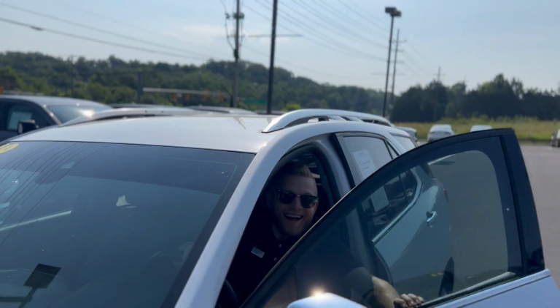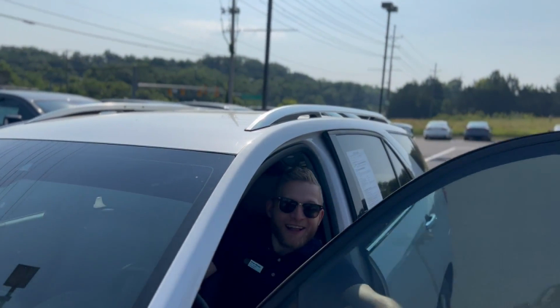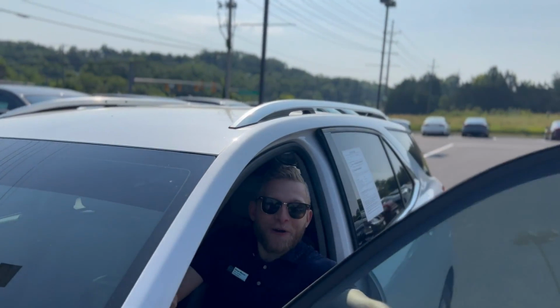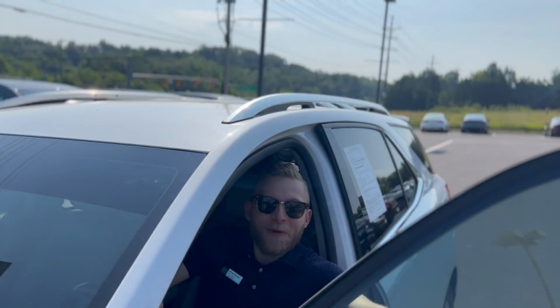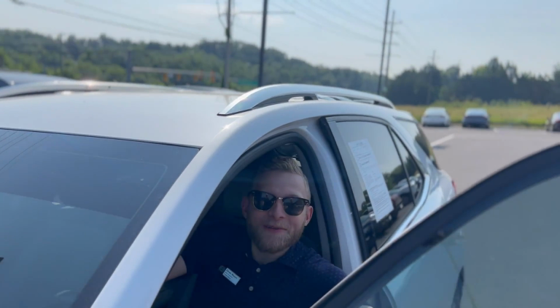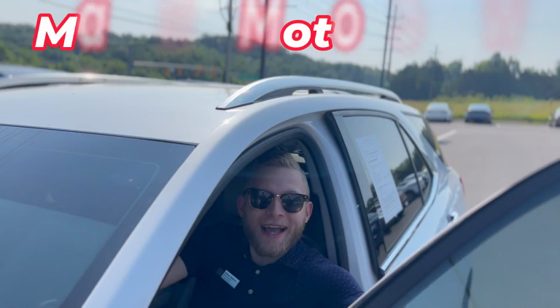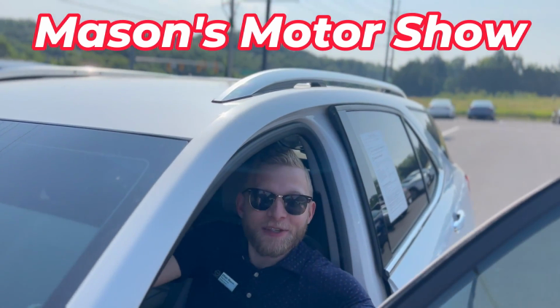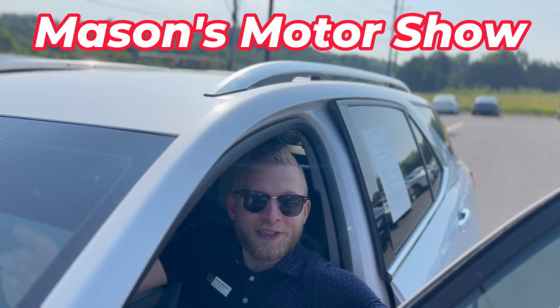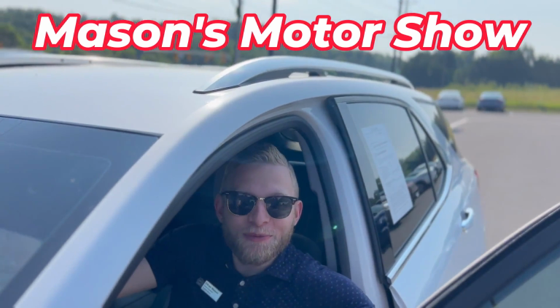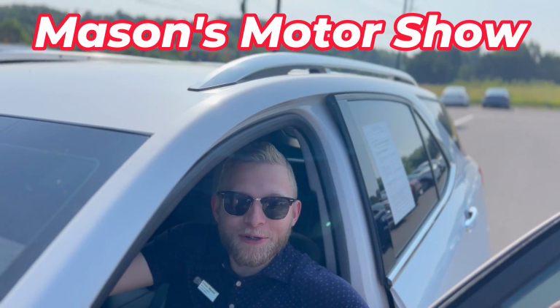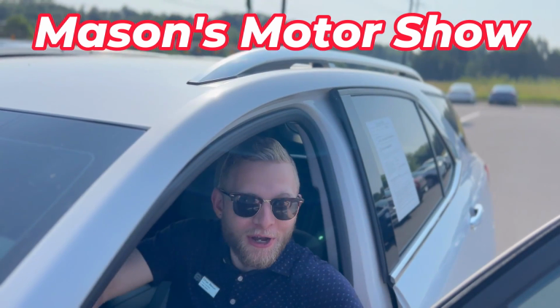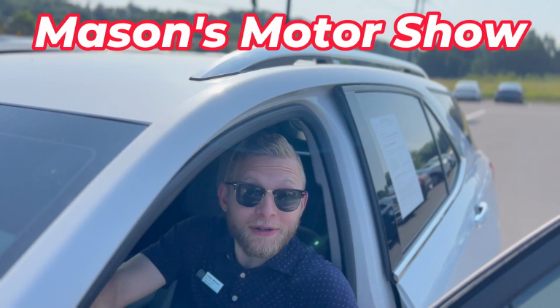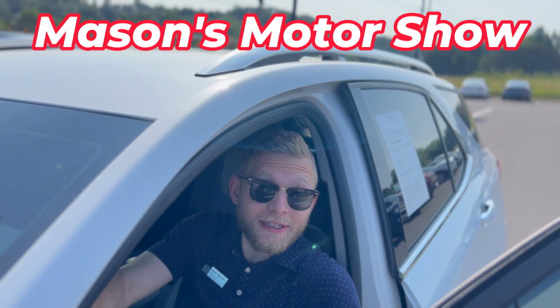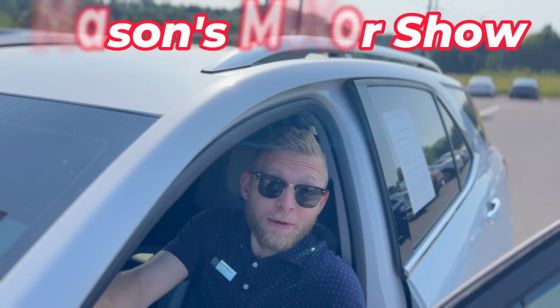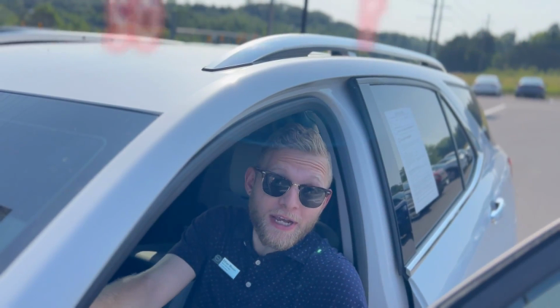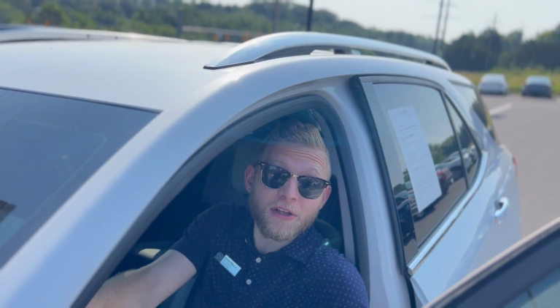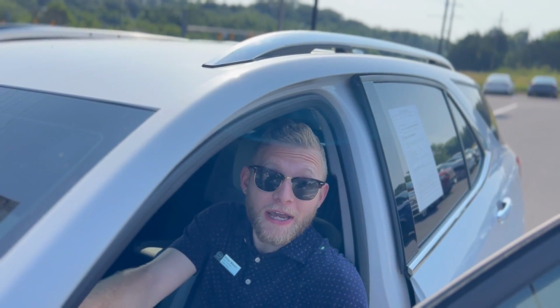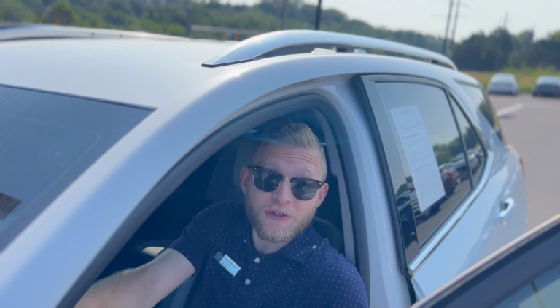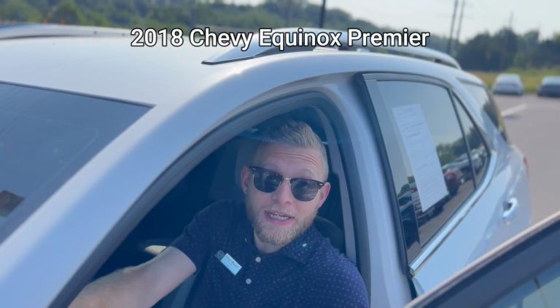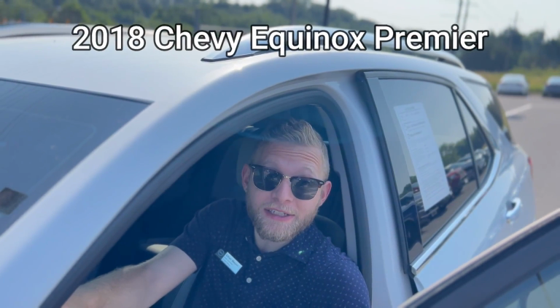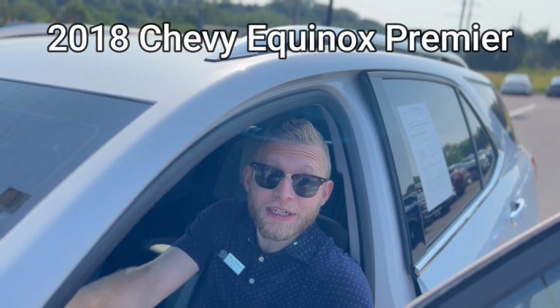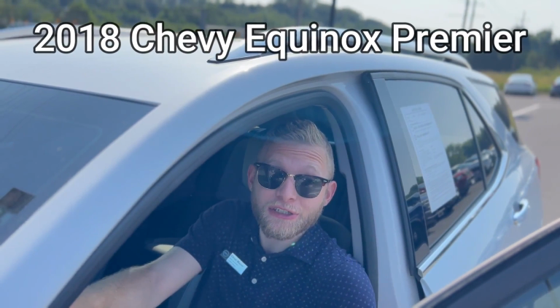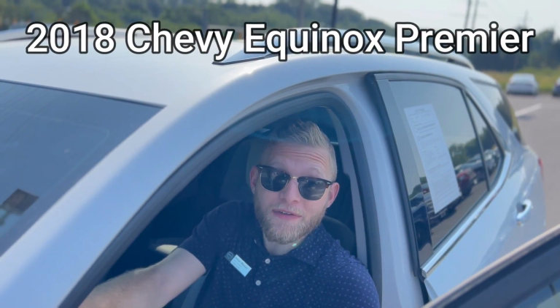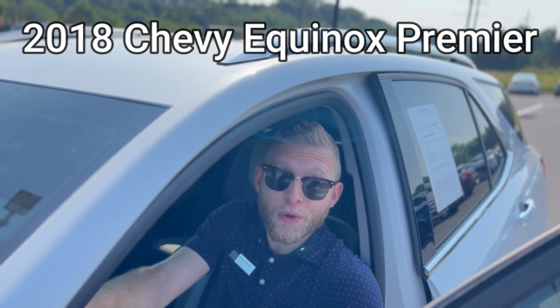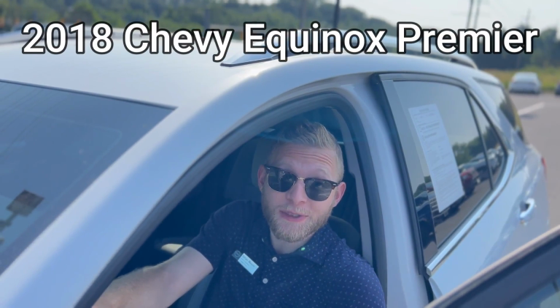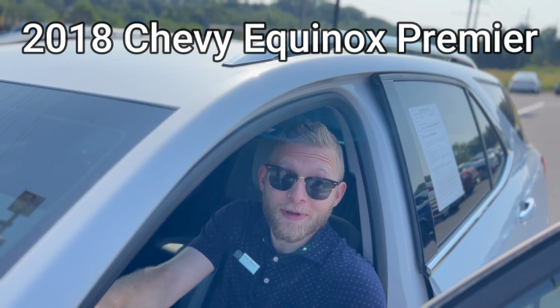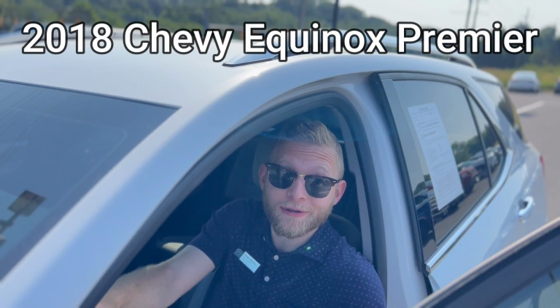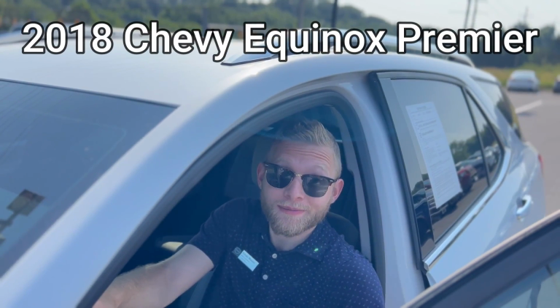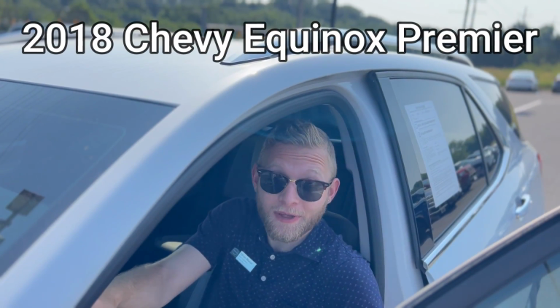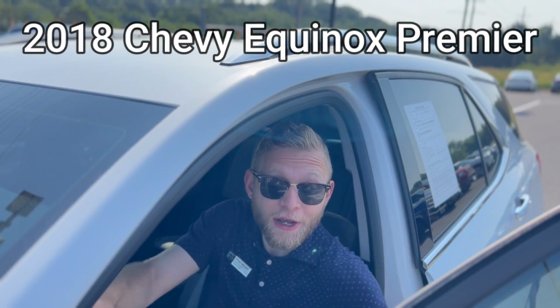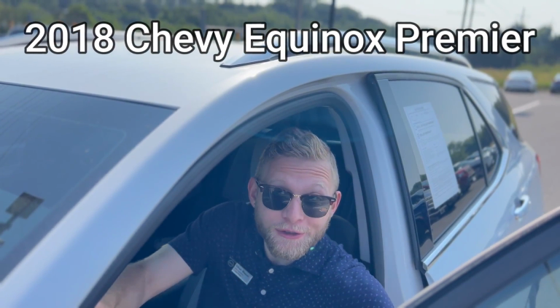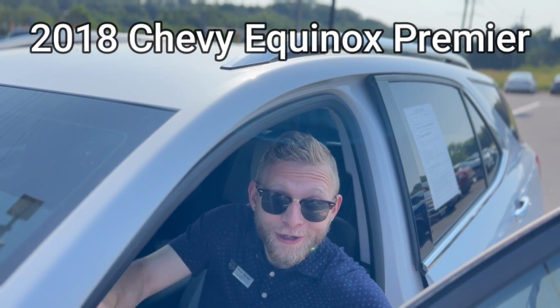Hello and welcome back to Mason's Motor Show. Today we're taking a look at the 2018 Chevy Equinox Premiere. Let's take a closer look.